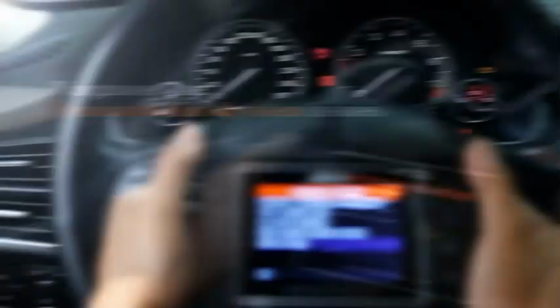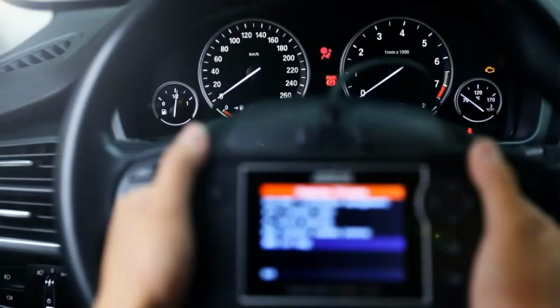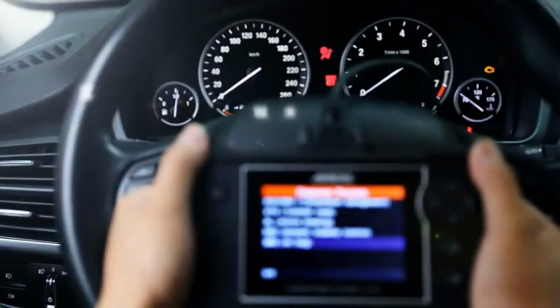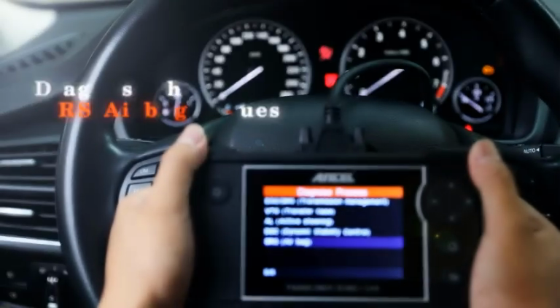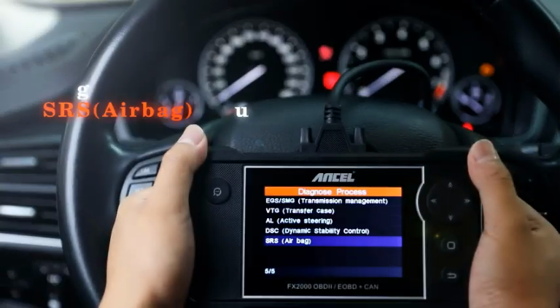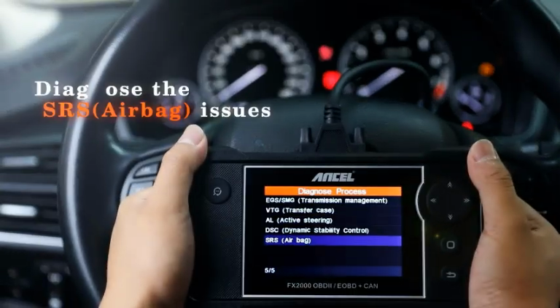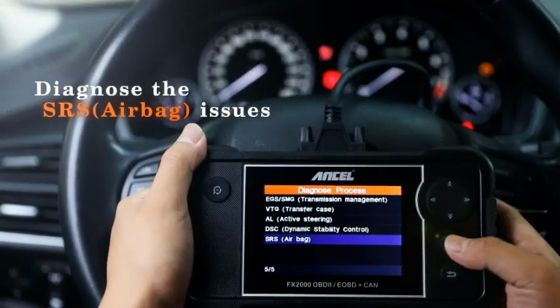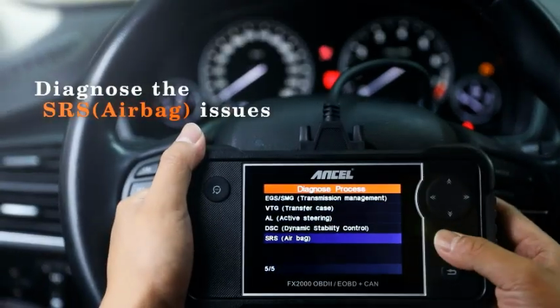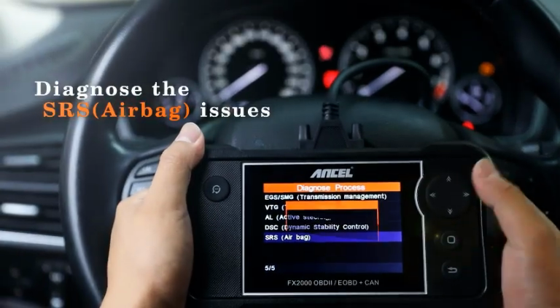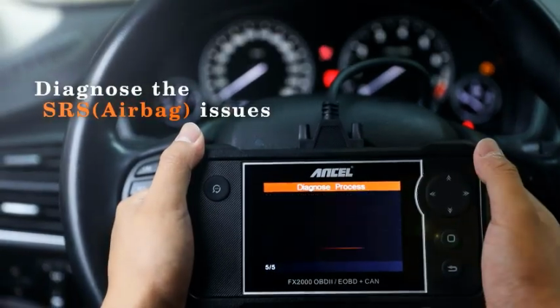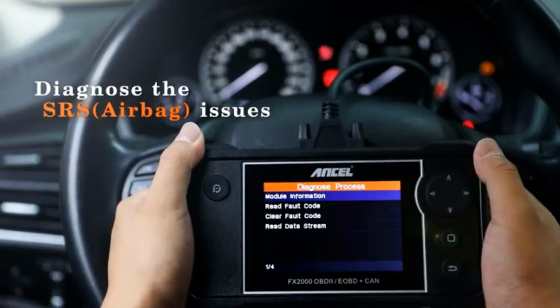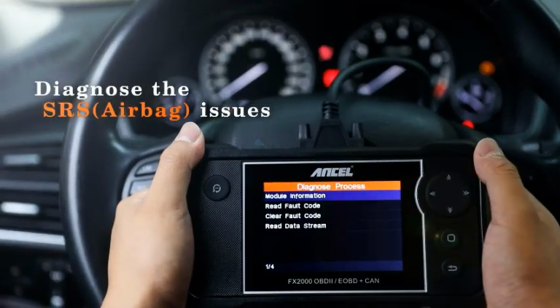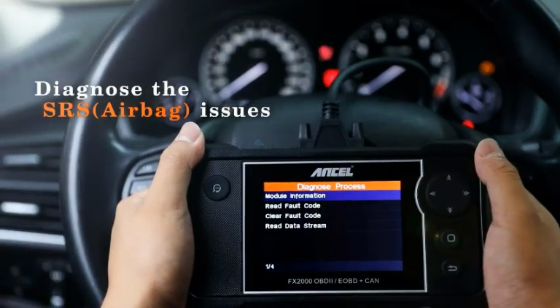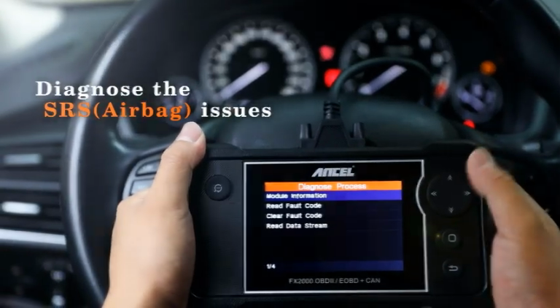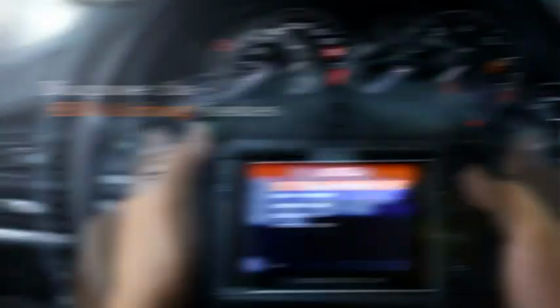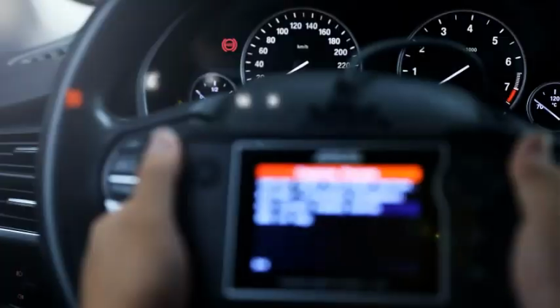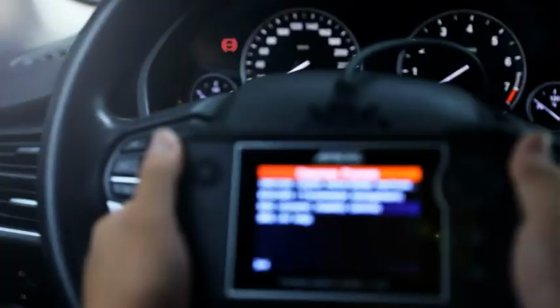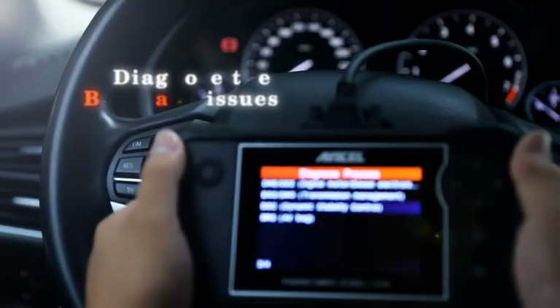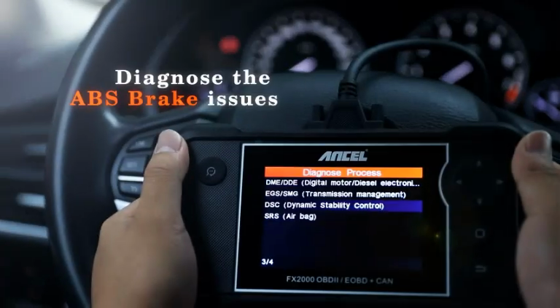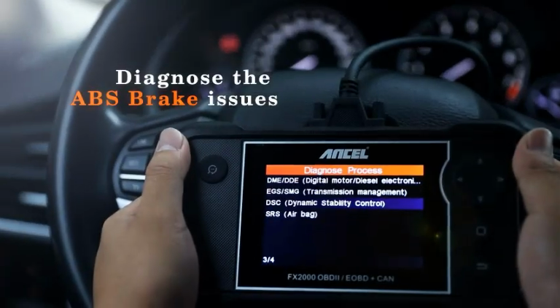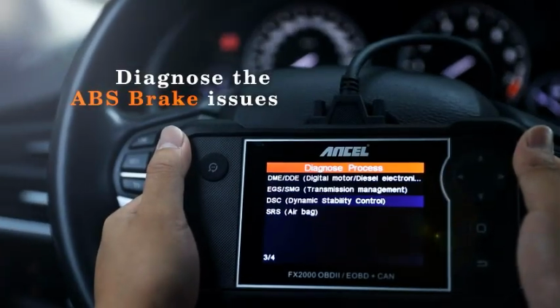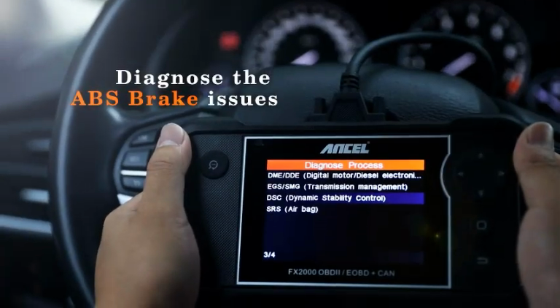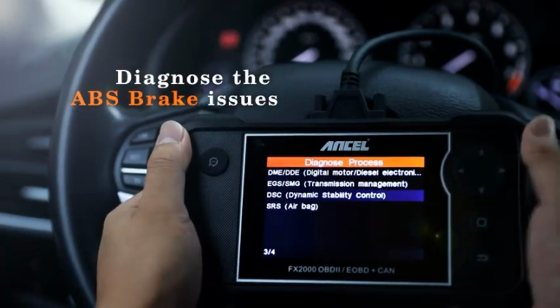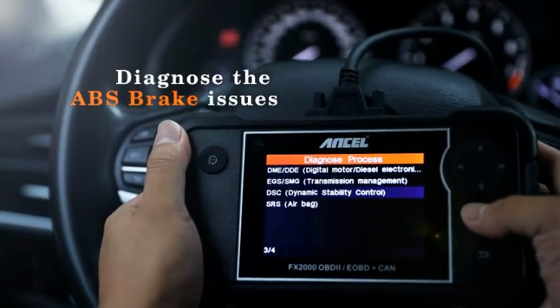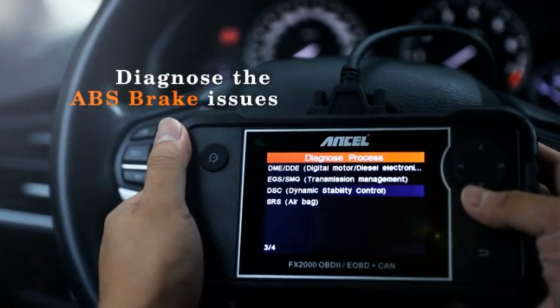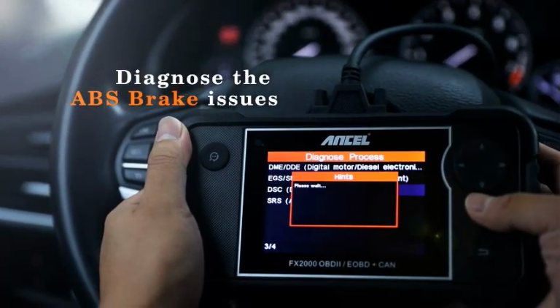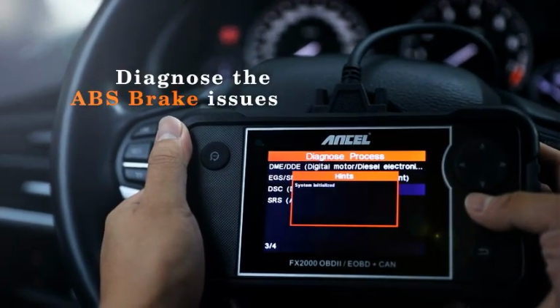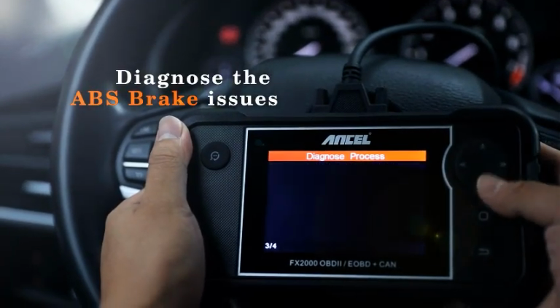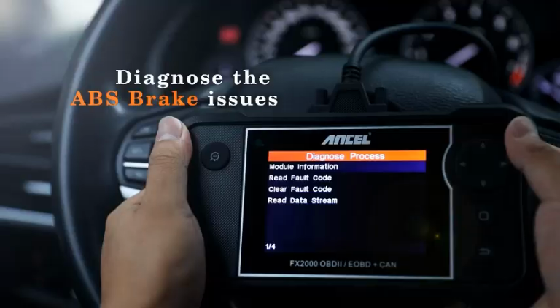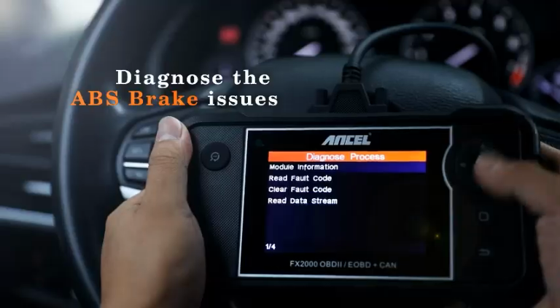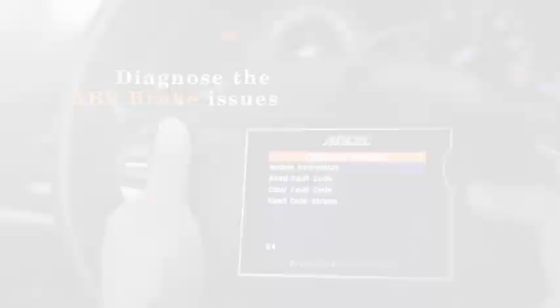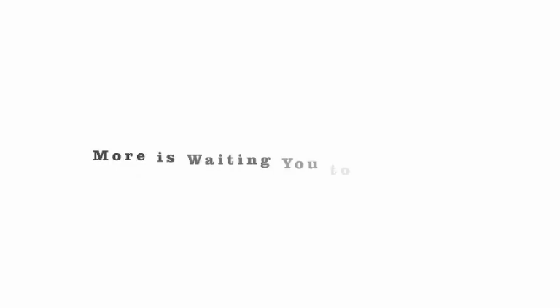Experience the convenience of having a personal mechanic – get the Ancel FX-2000 today.